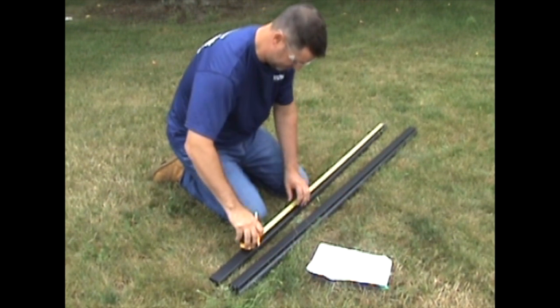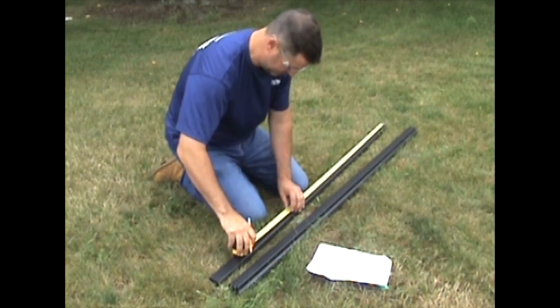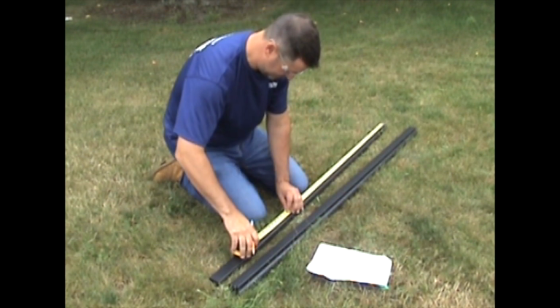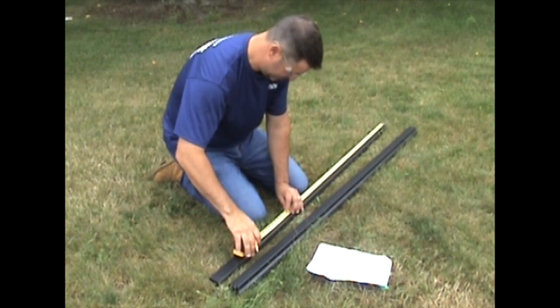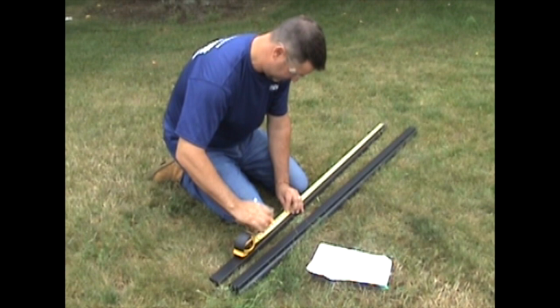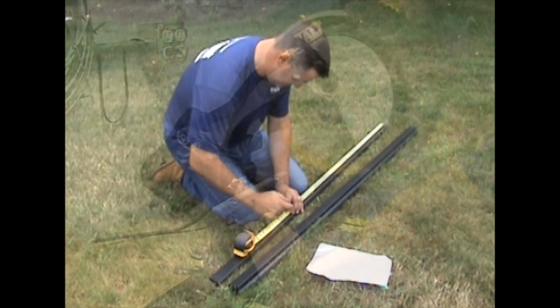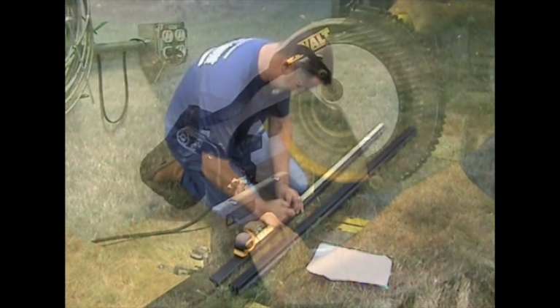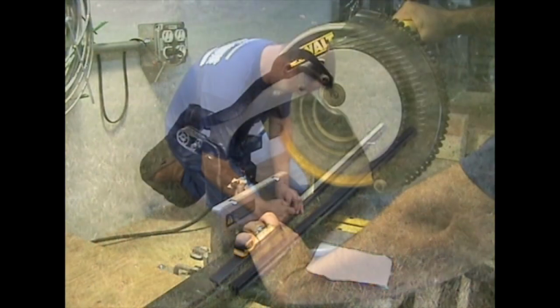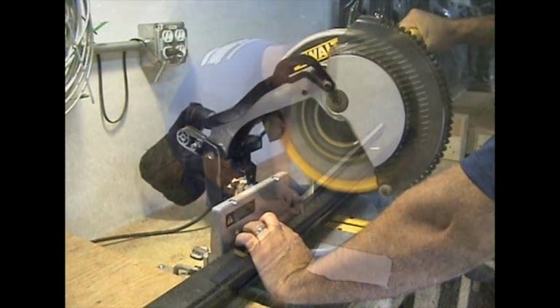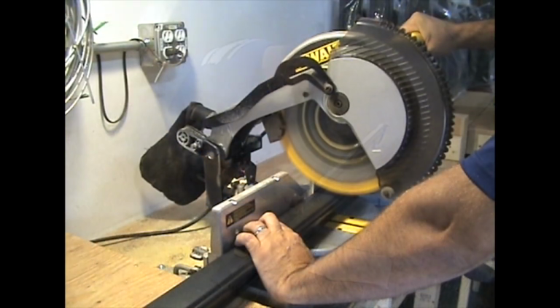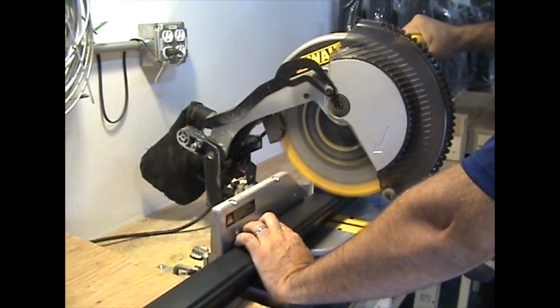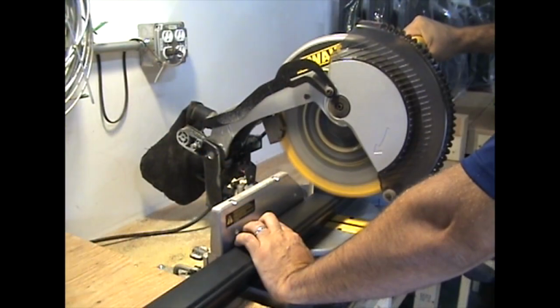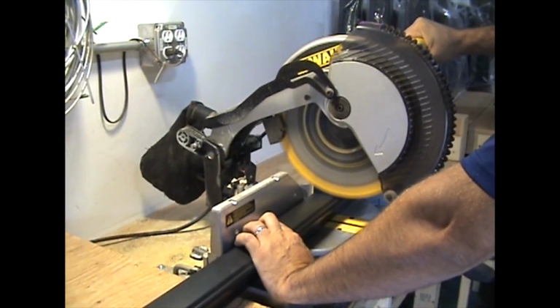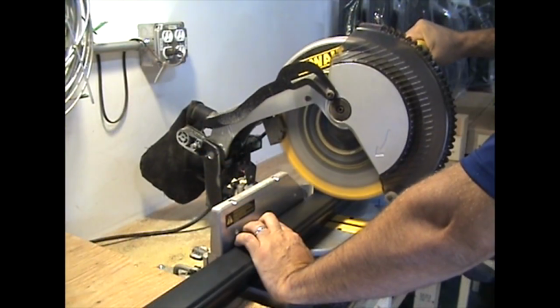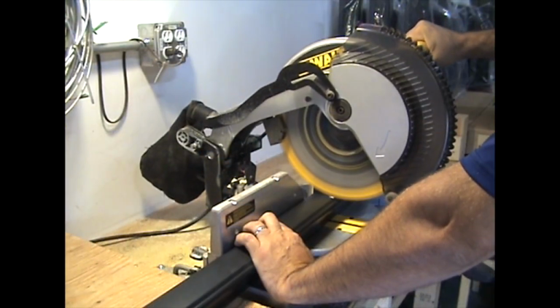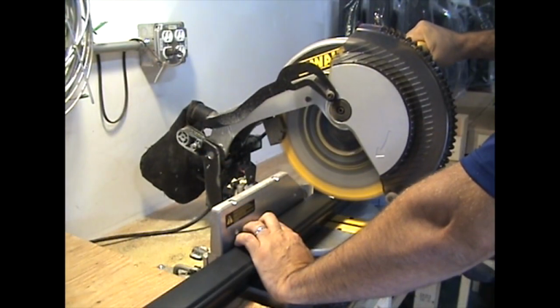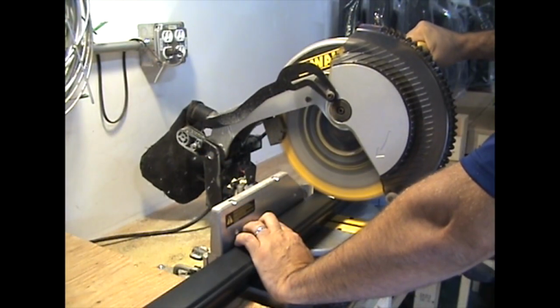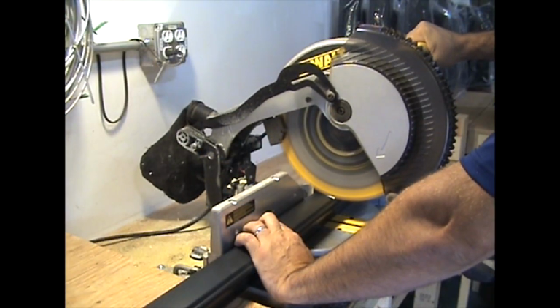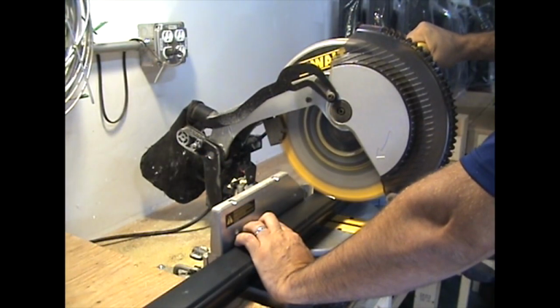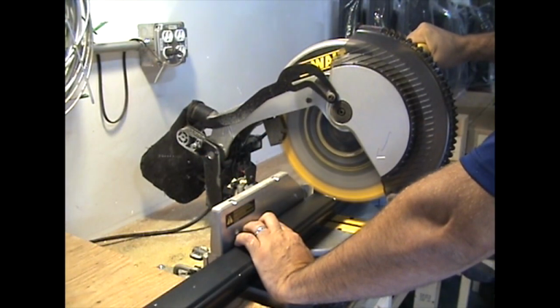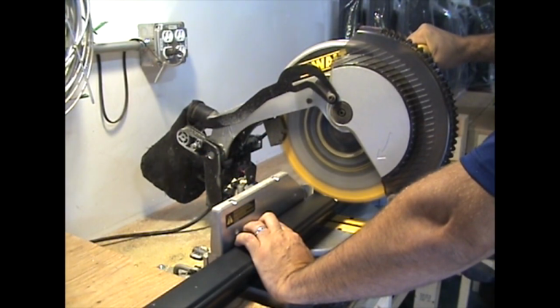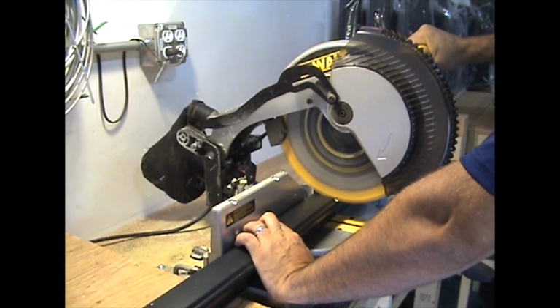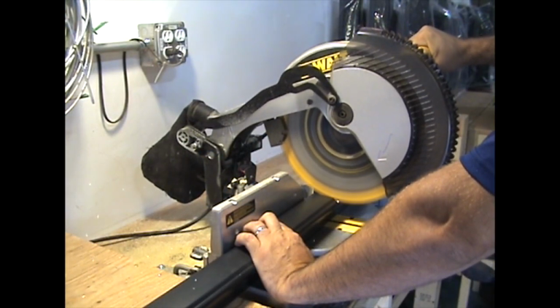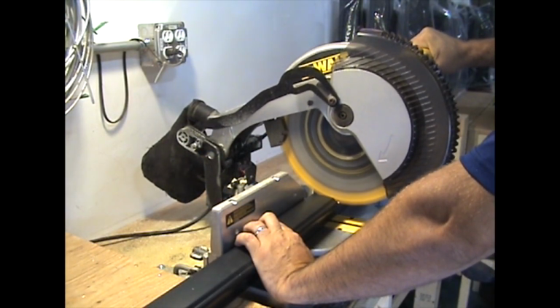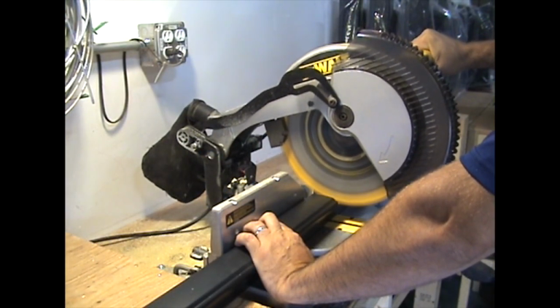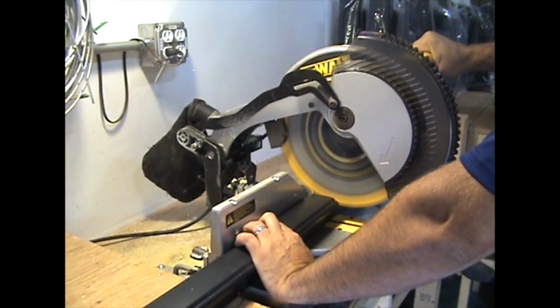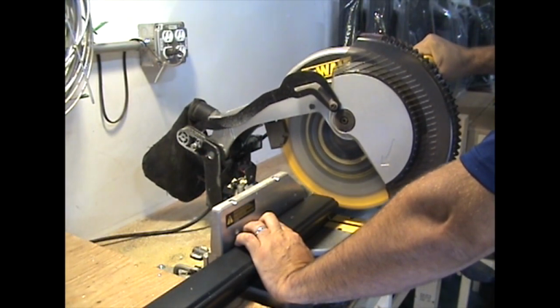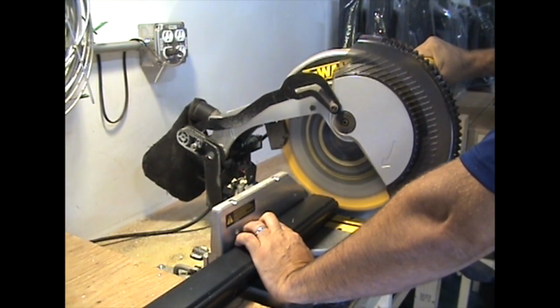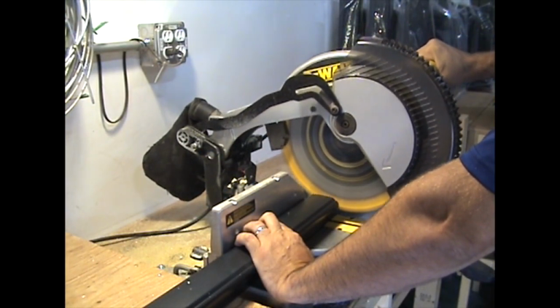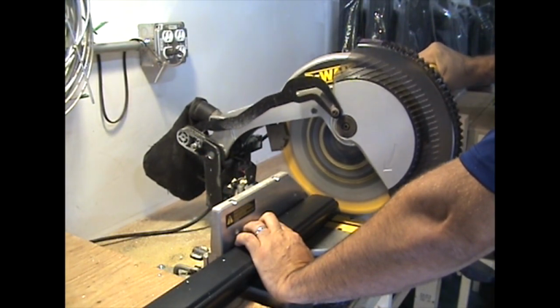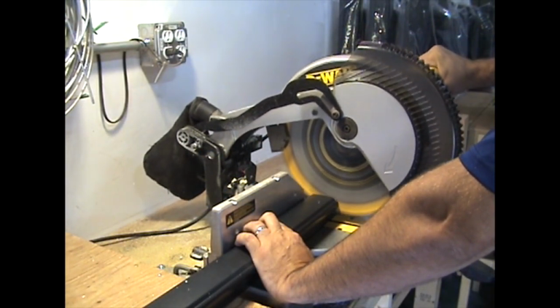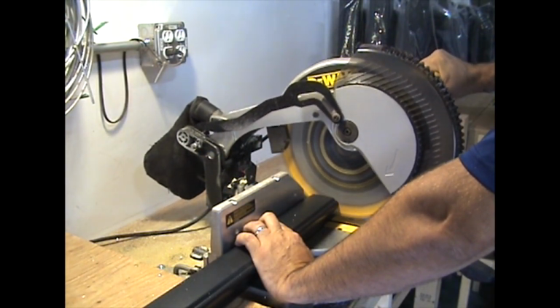Mark the rails and cut them to length using a miter saw with a non-ferrous carbide tip blade.